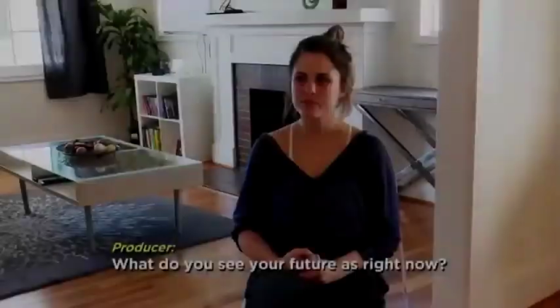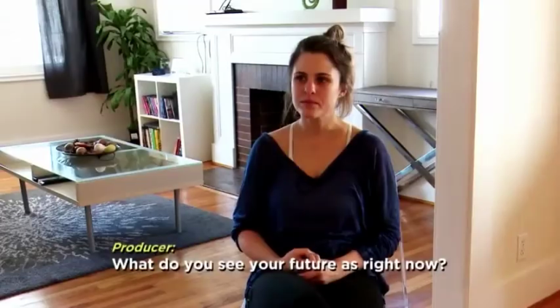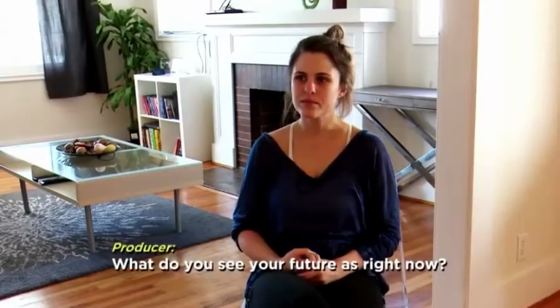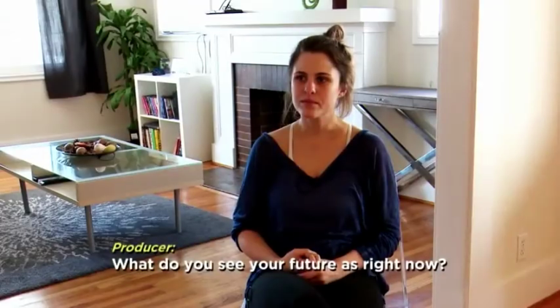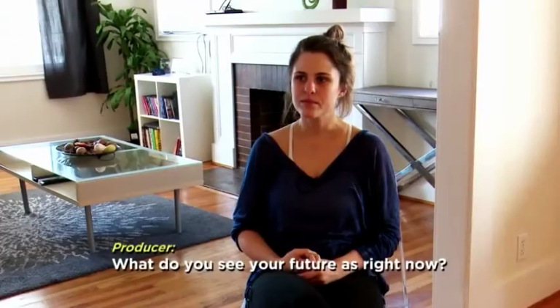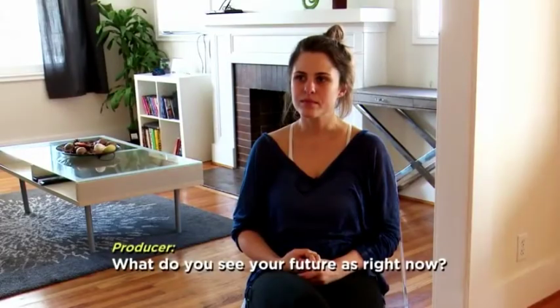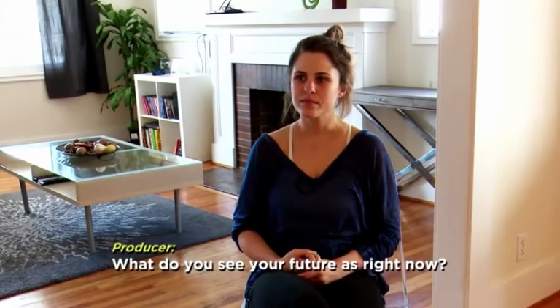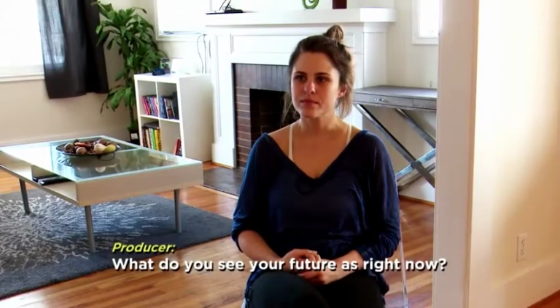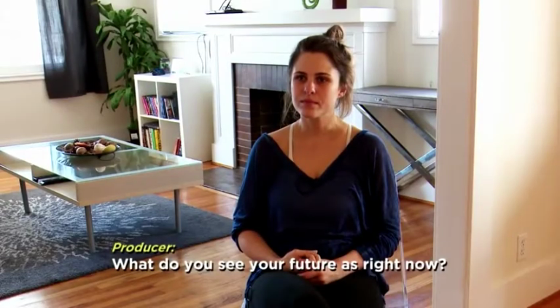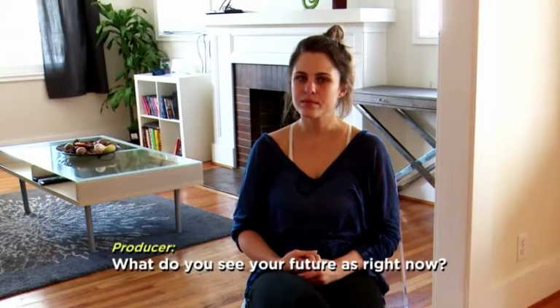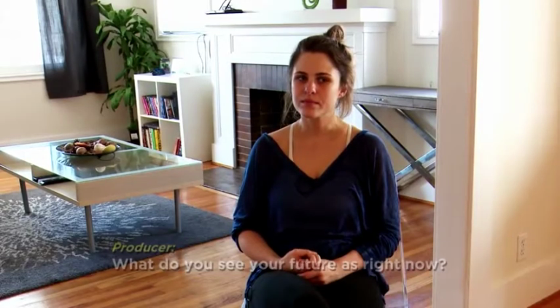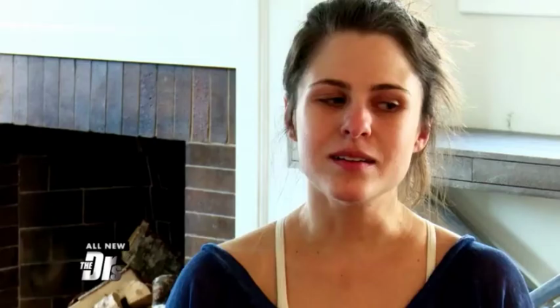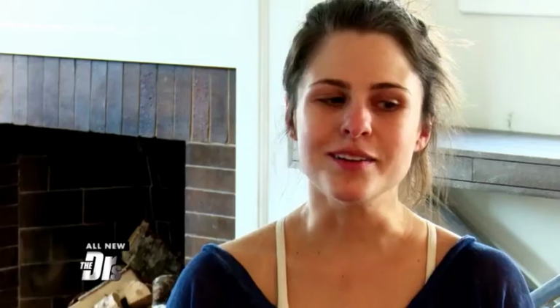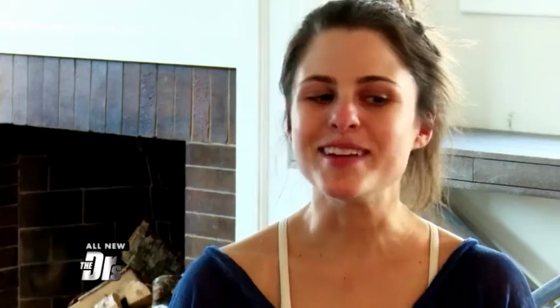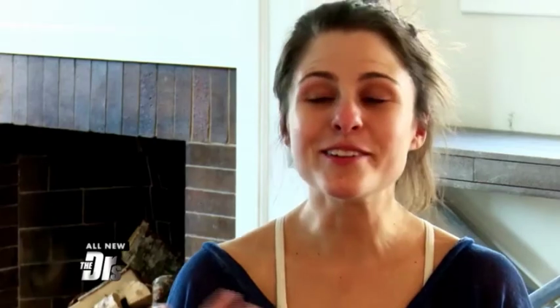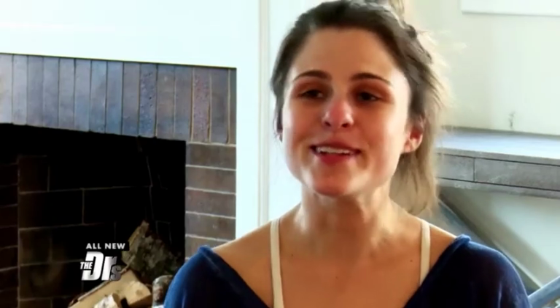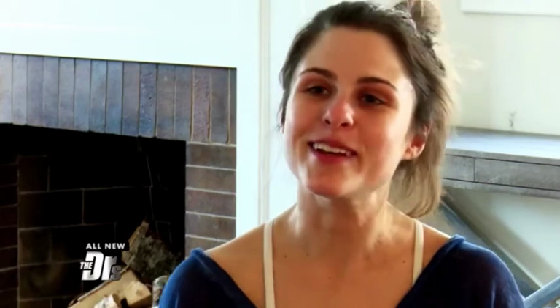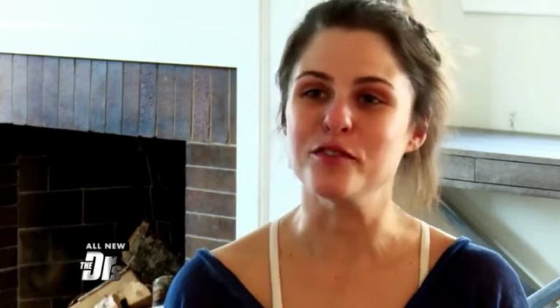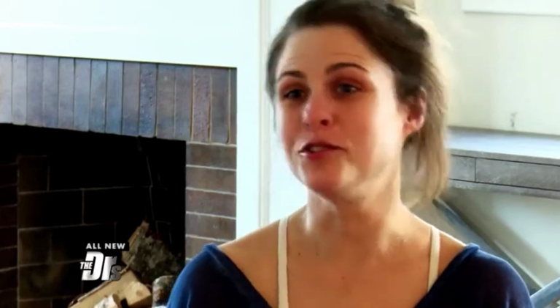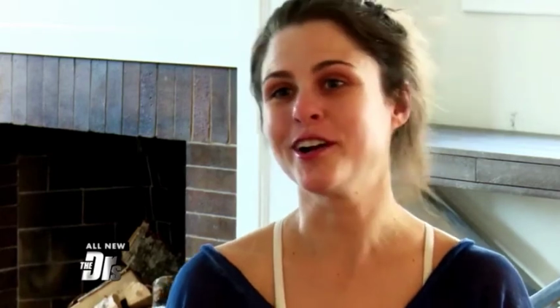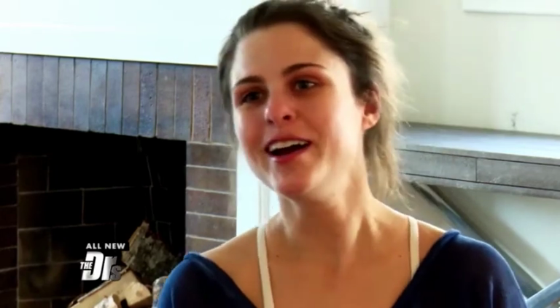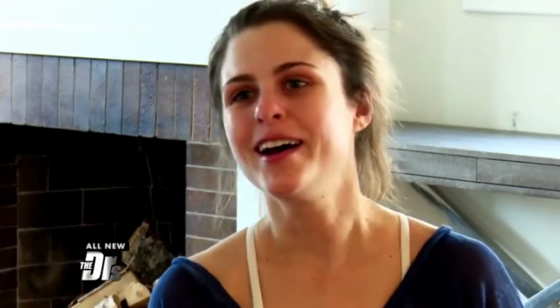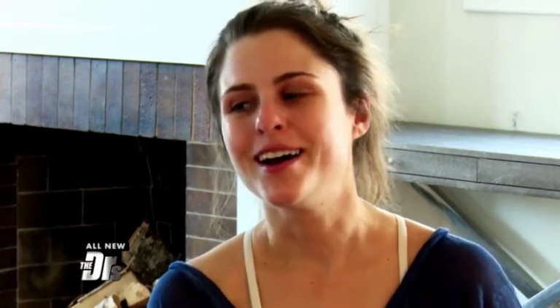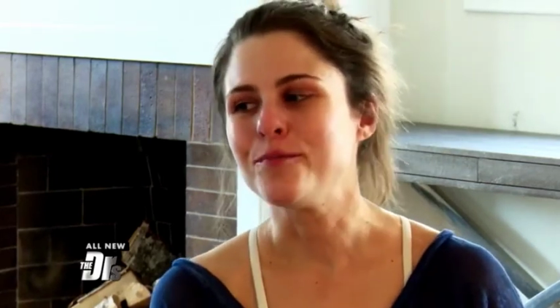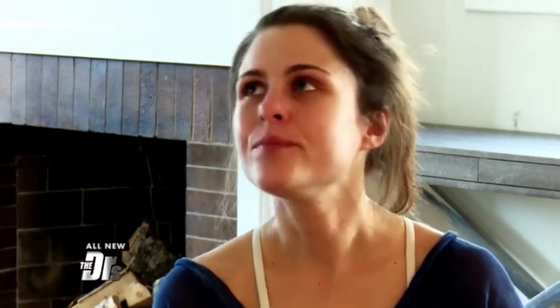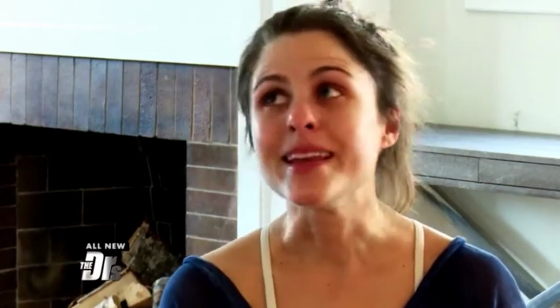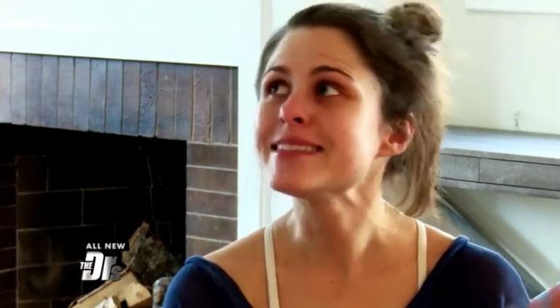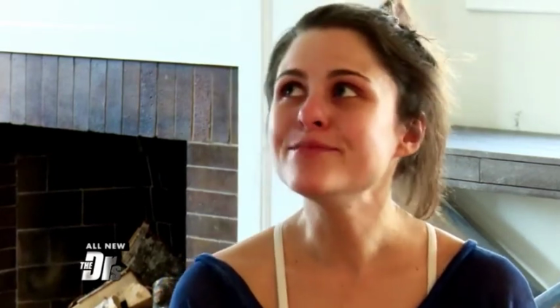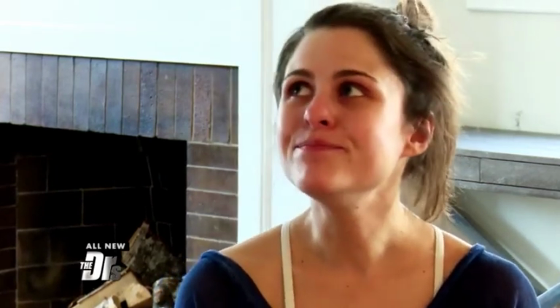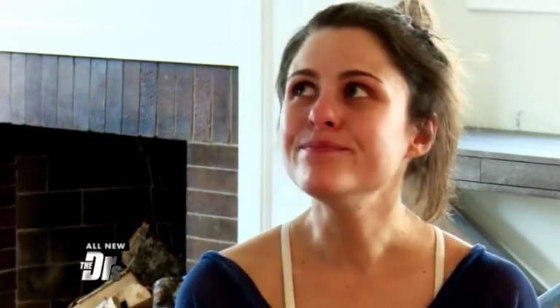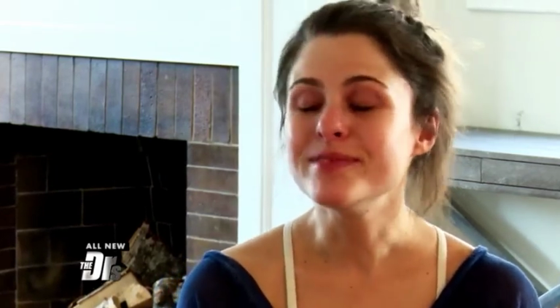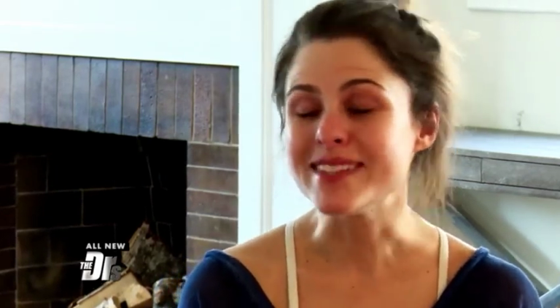When asked what she sees her future as right now, Anna says she still doesn't see a future, and that's sad.